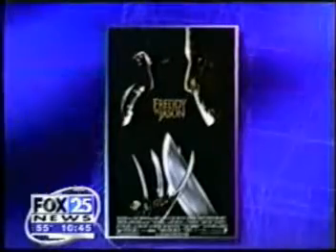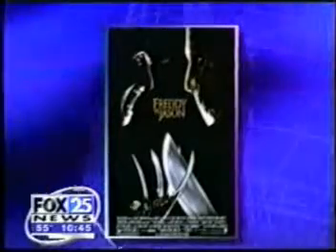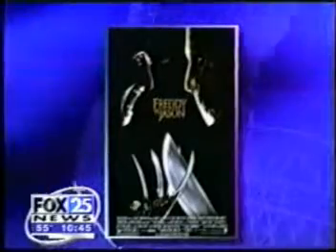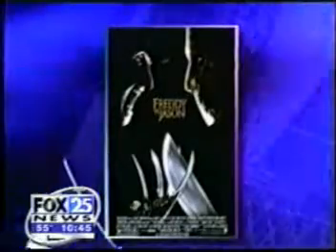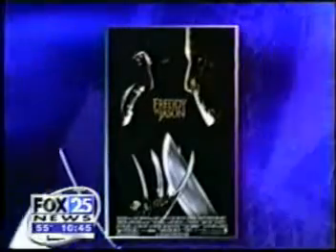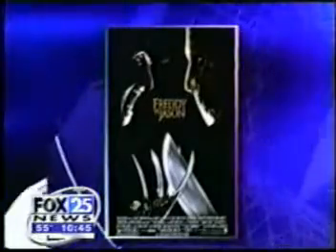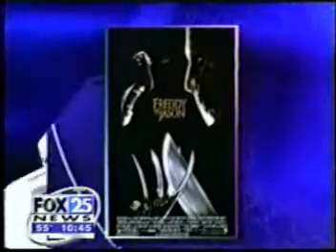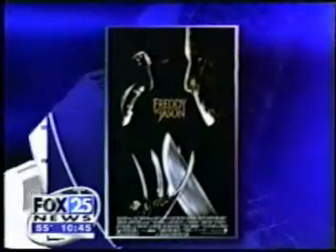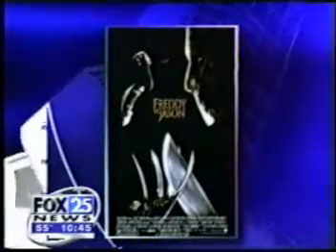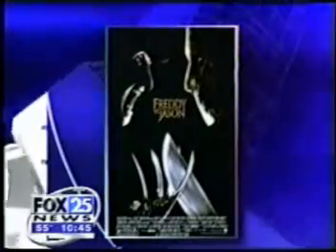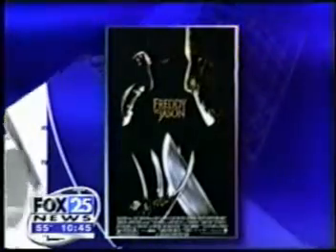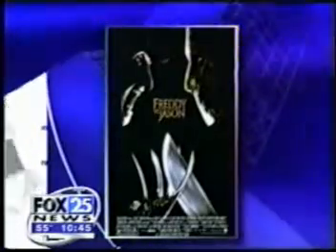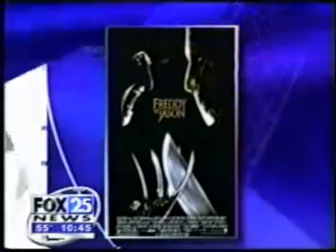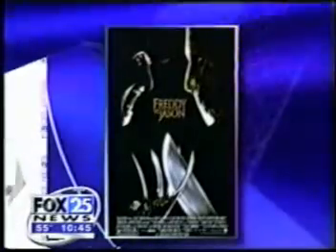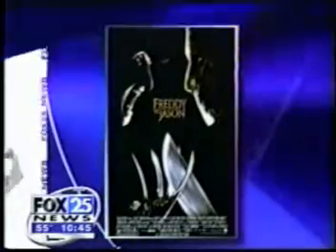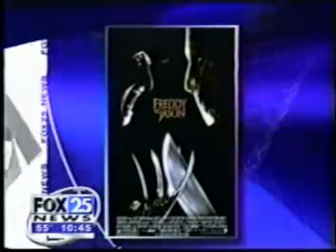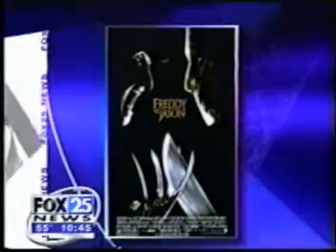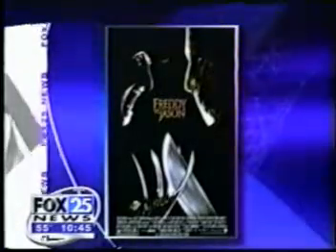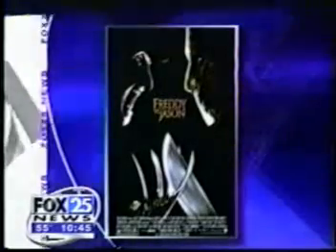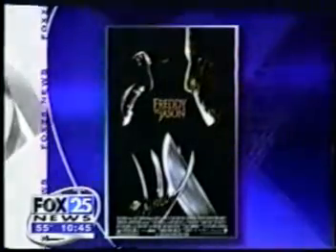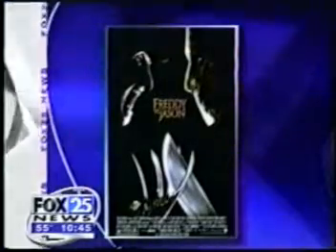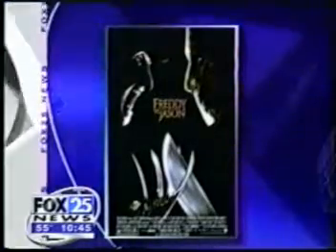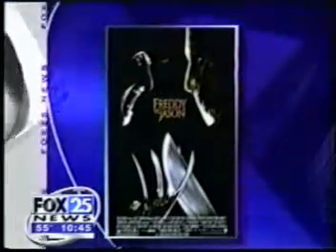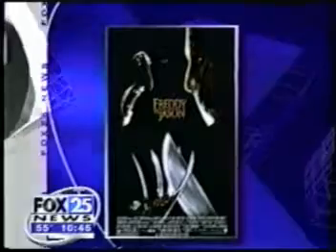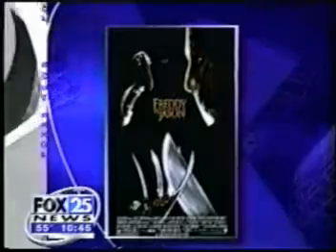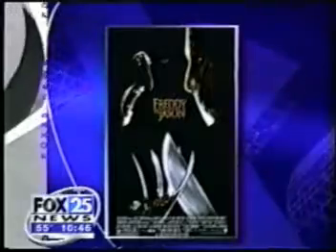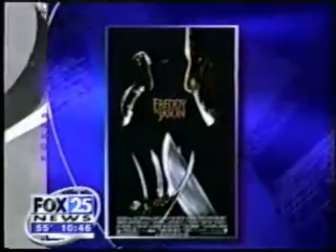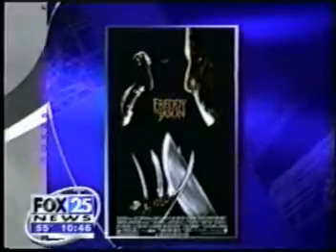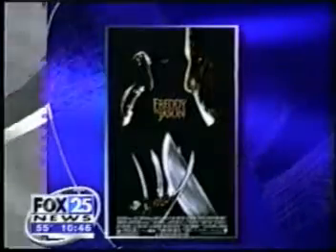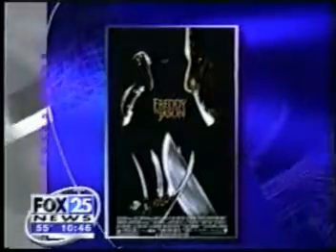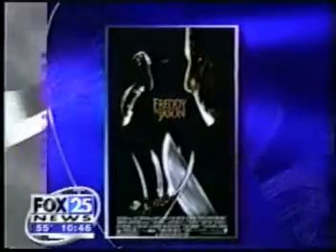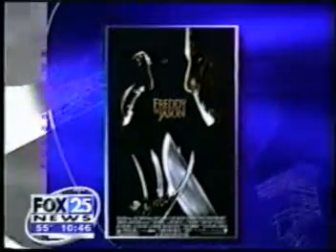For example, in Freddy vs. Jason, there were 86 impalements.